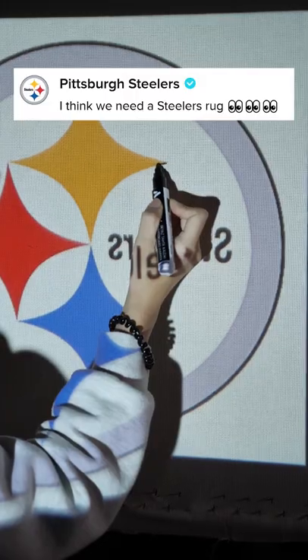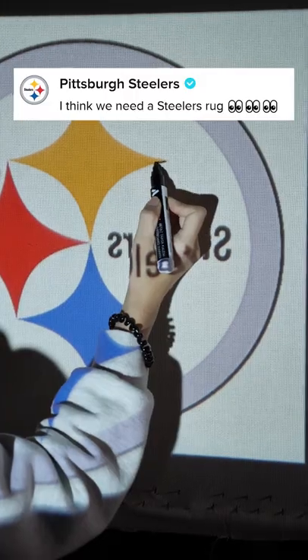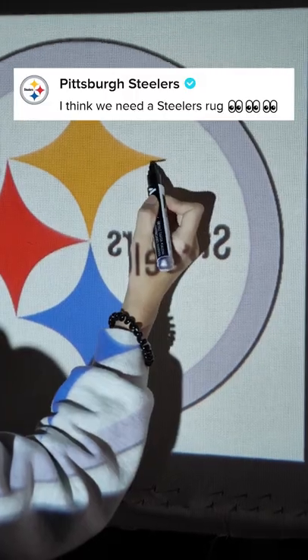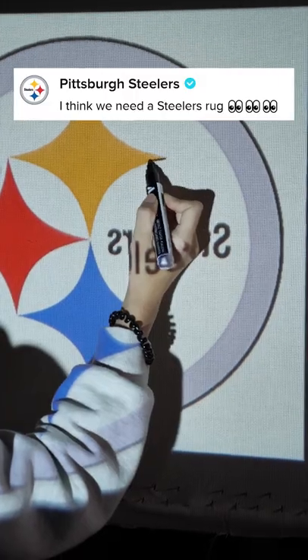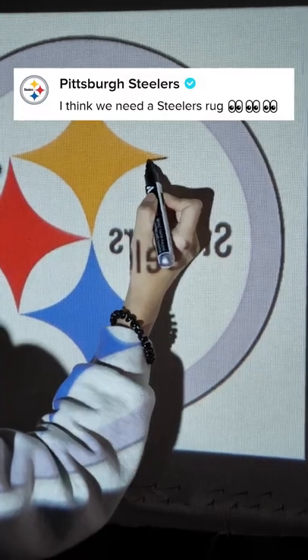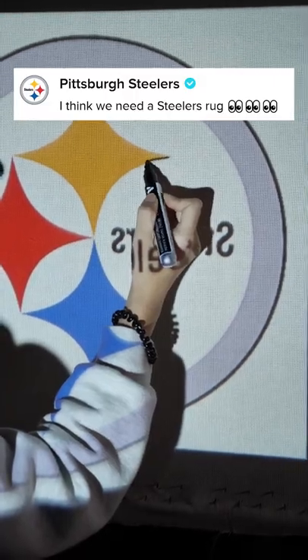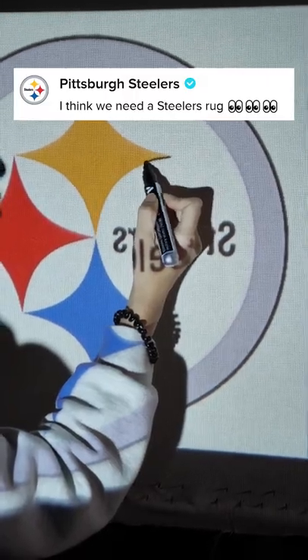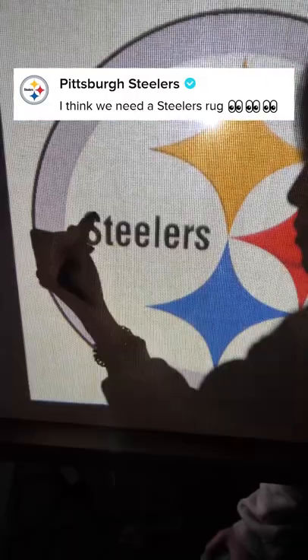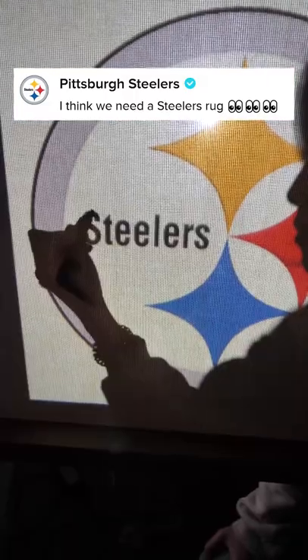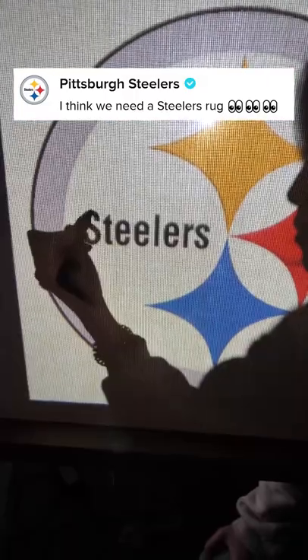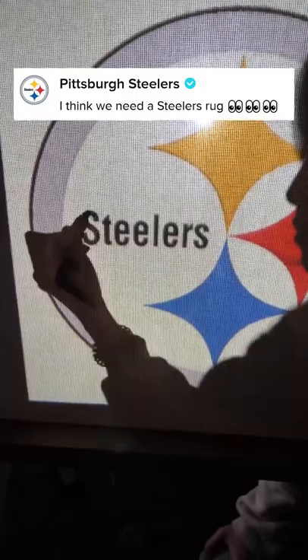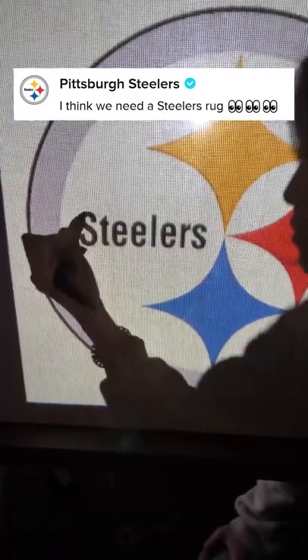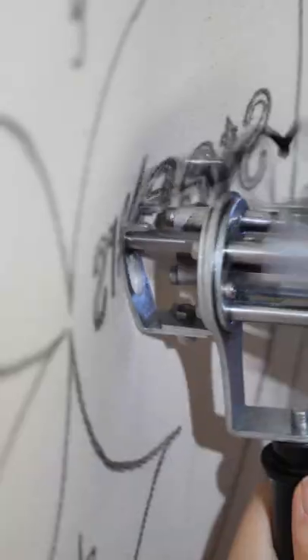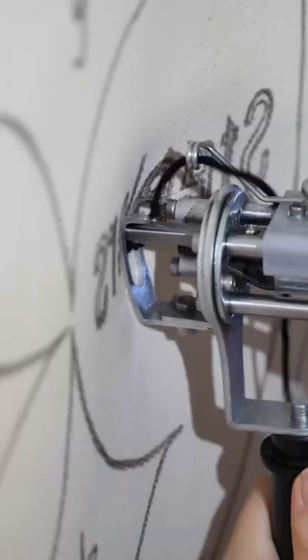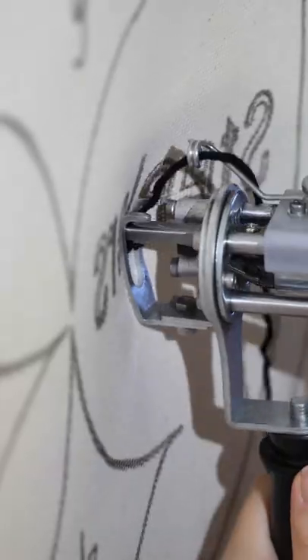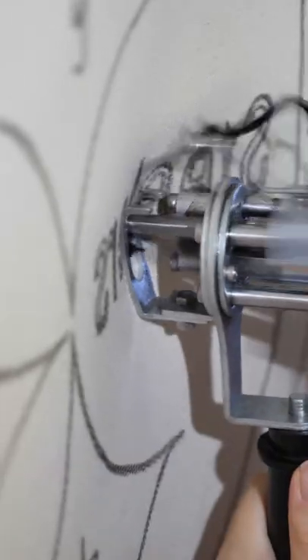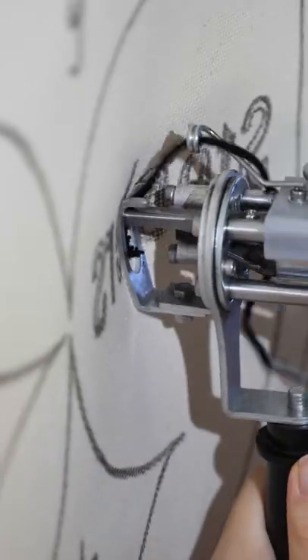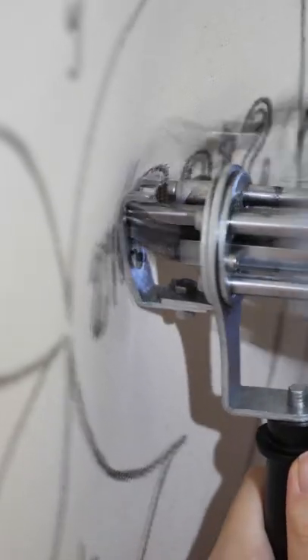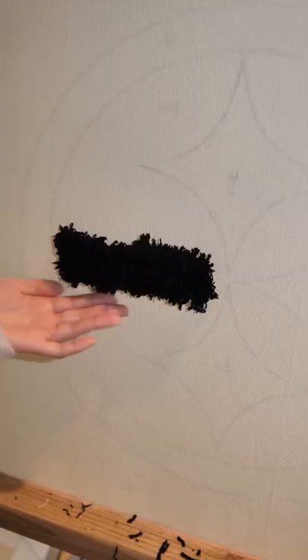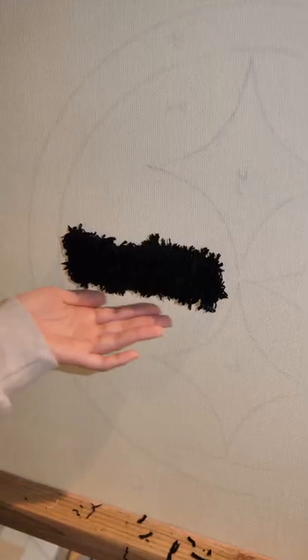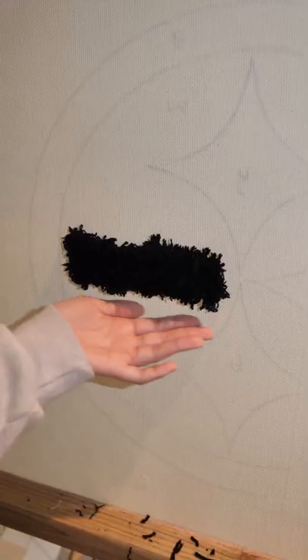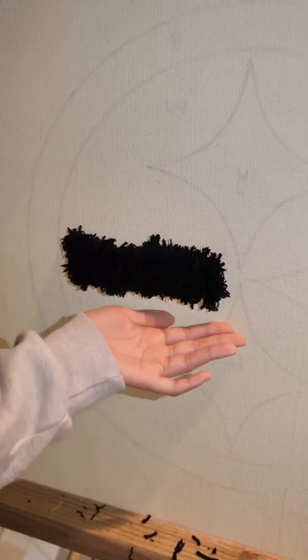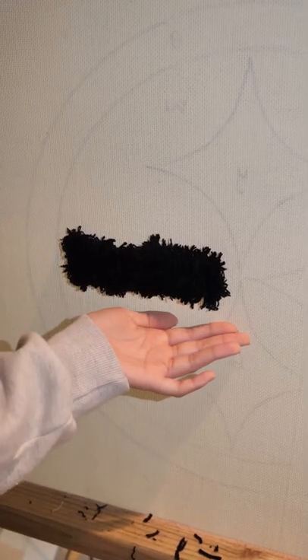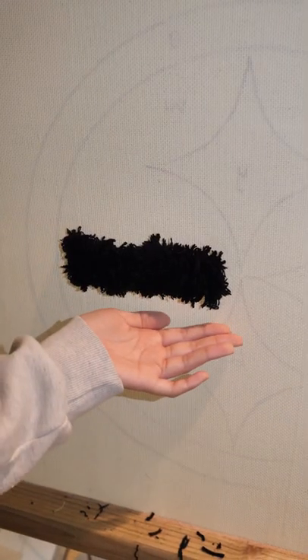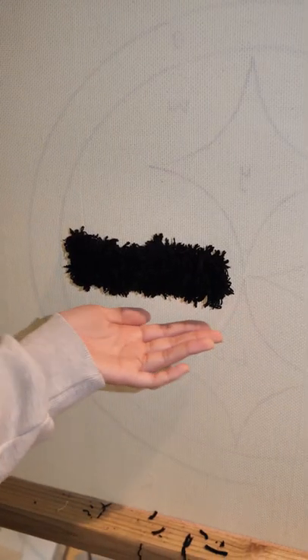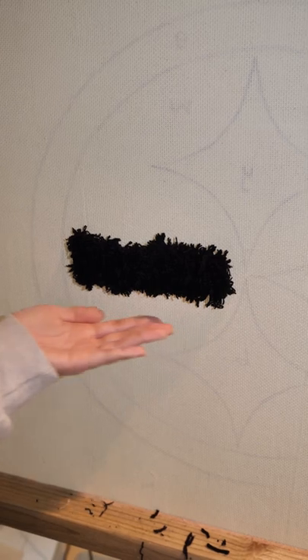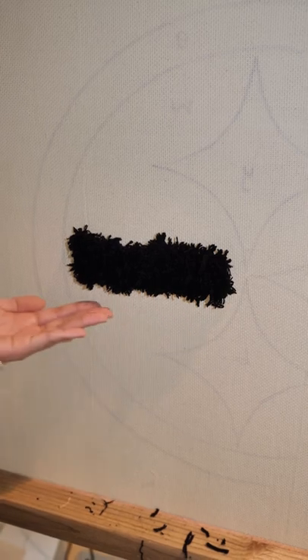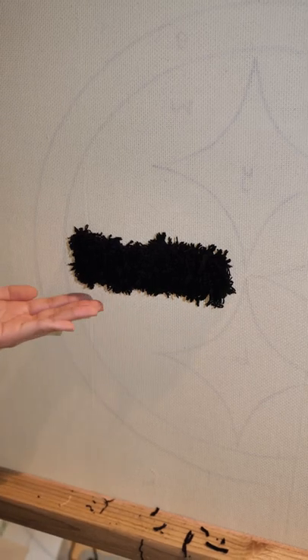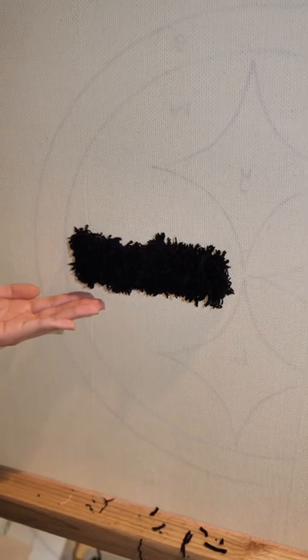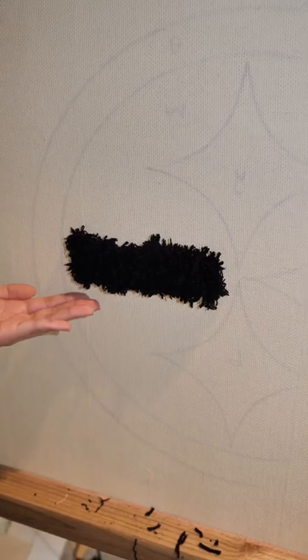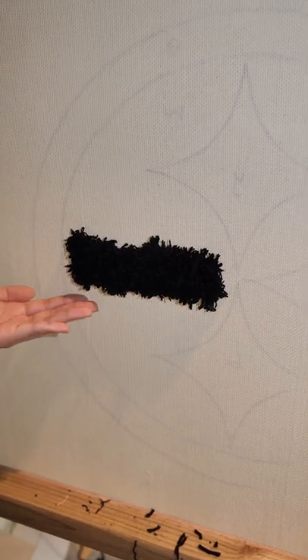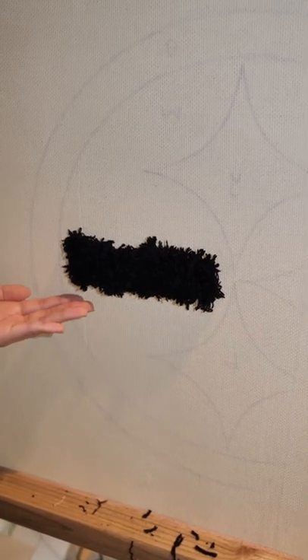The Steelers asked for a rug, so let's do it. I start with the letters, and it's not gonna stay like this. Trust the process.